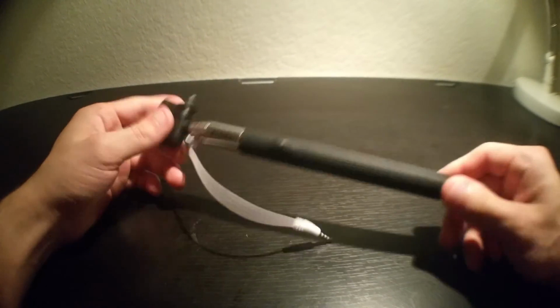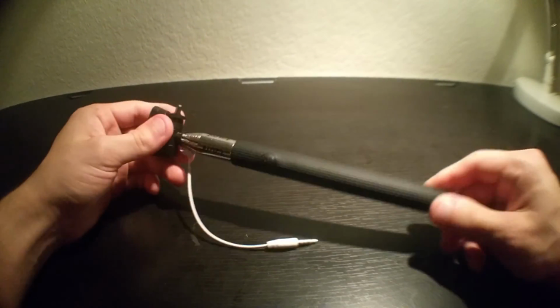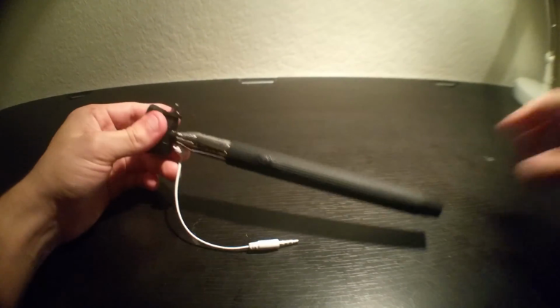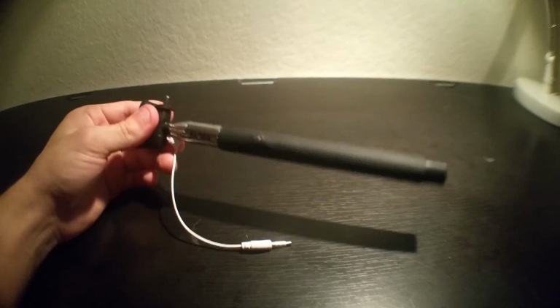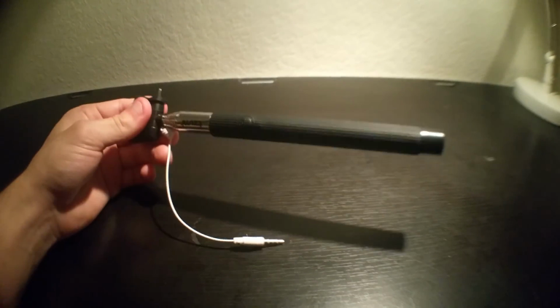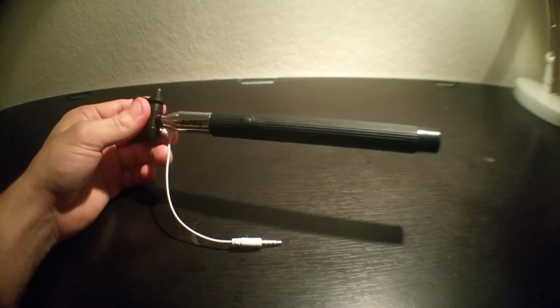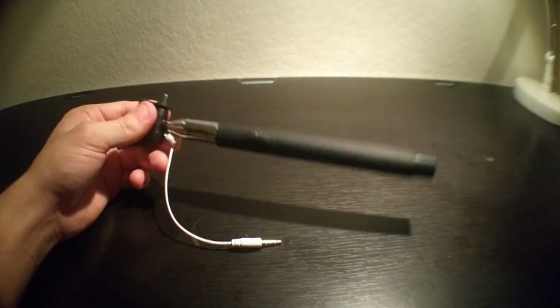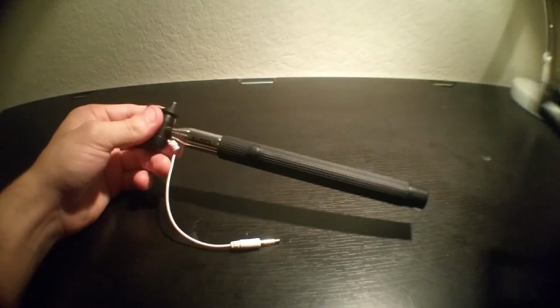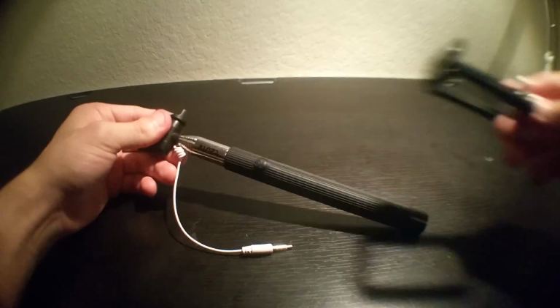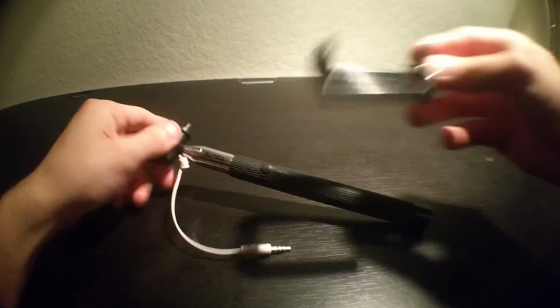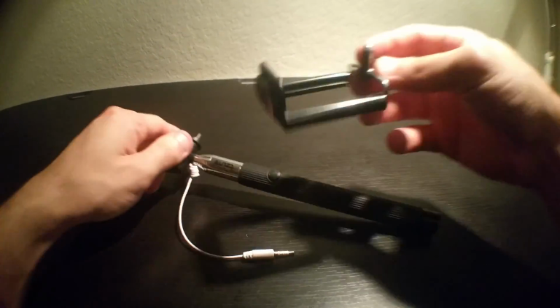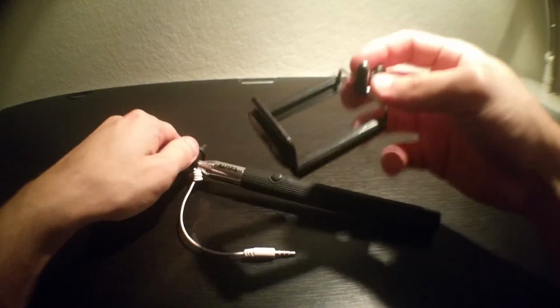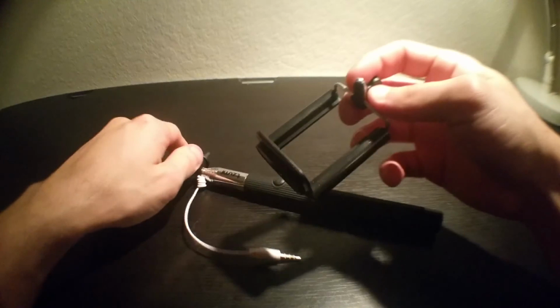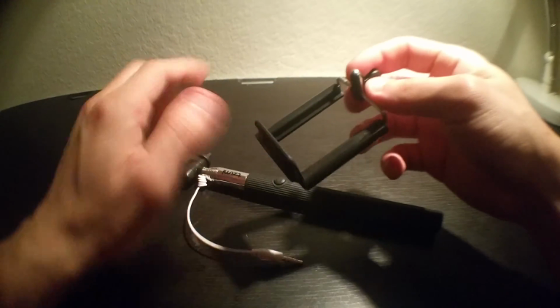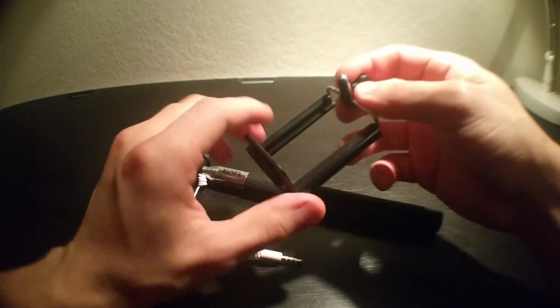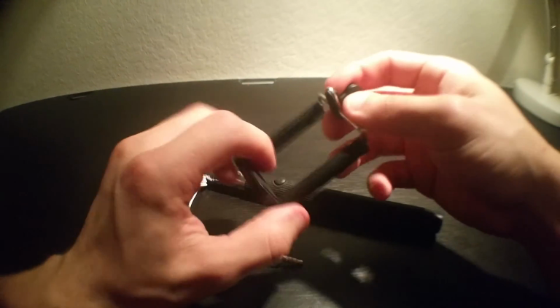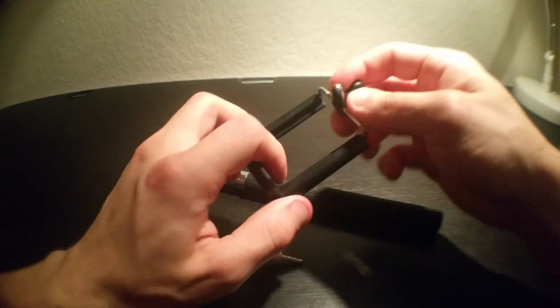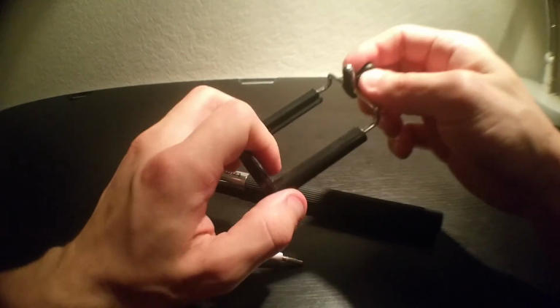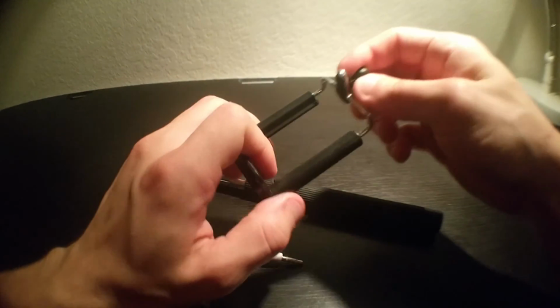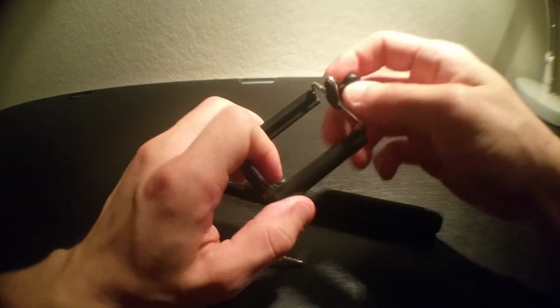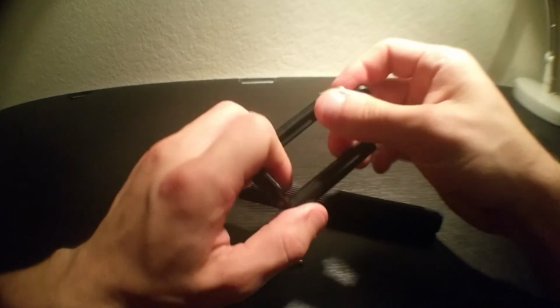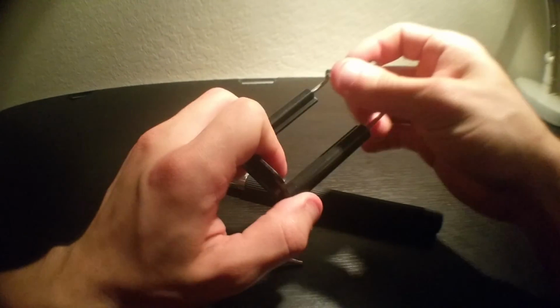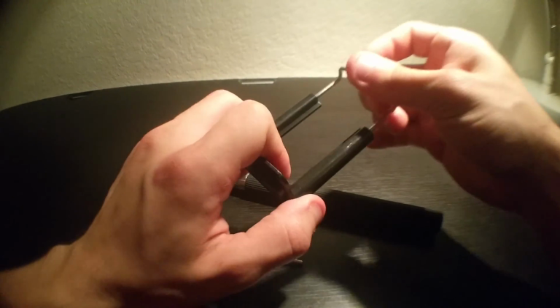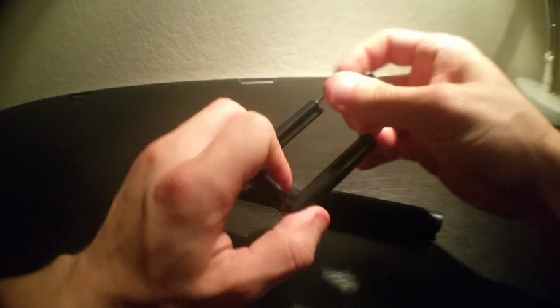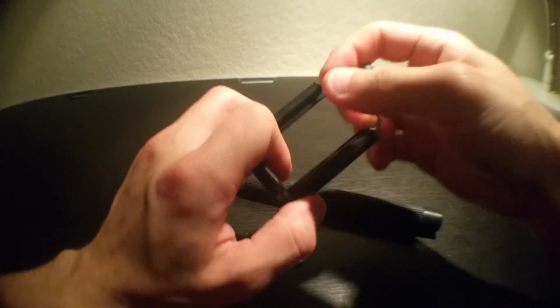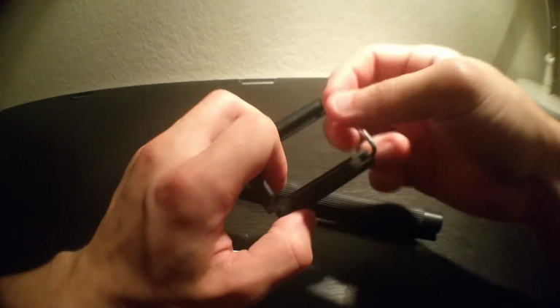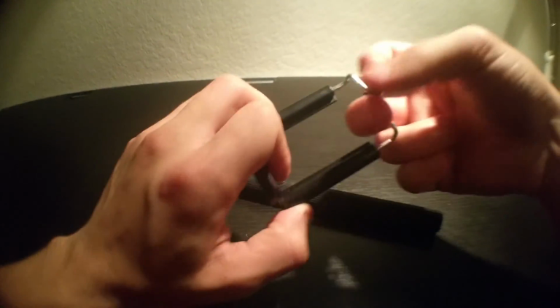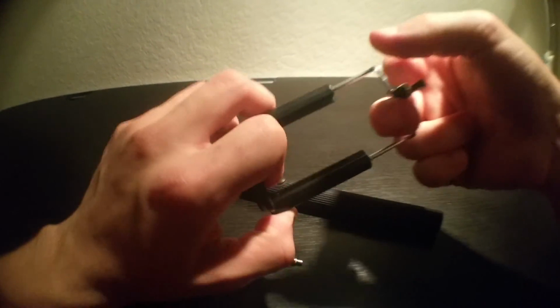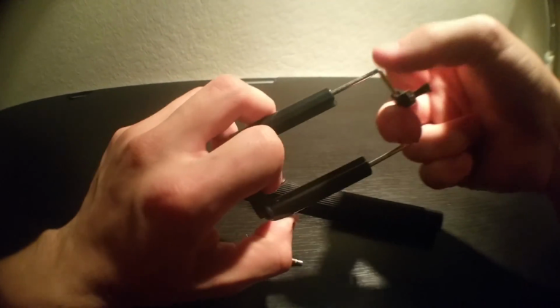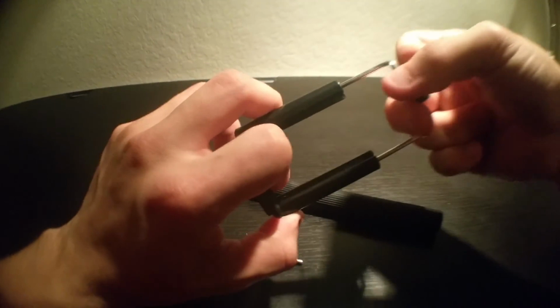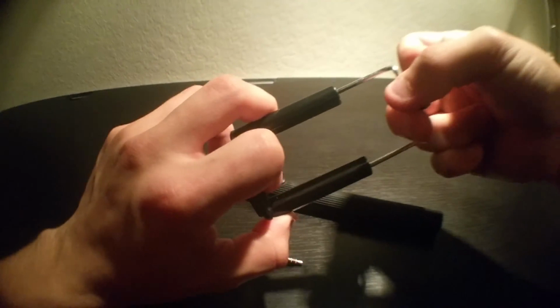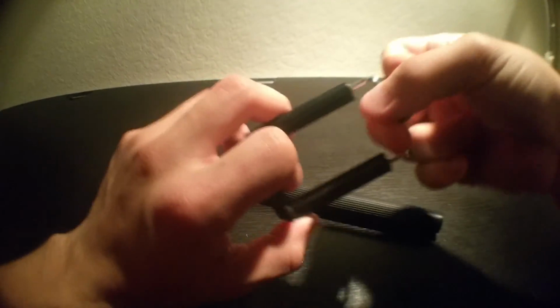It comes with this little clamp that your phone goes into. It's really, really strong.